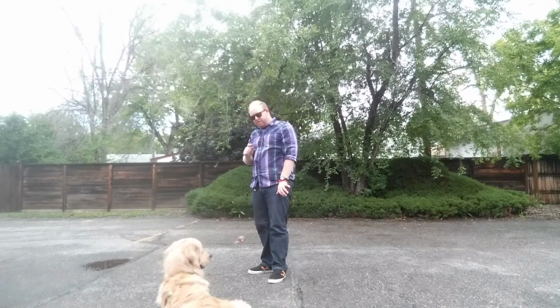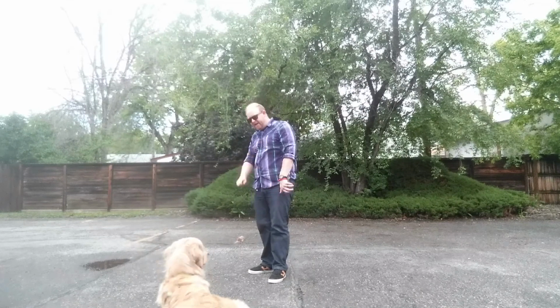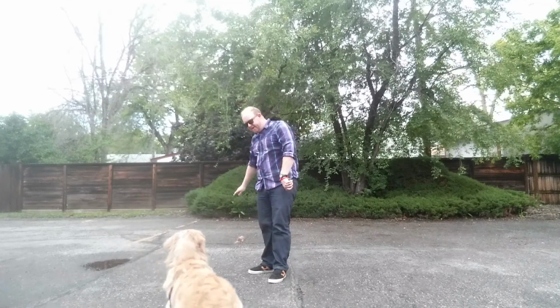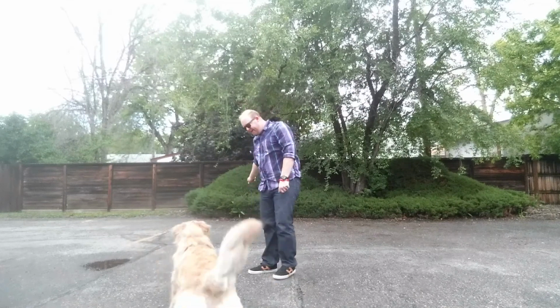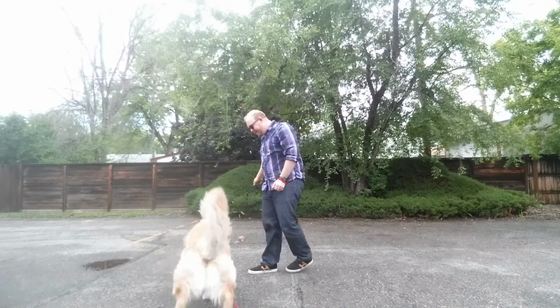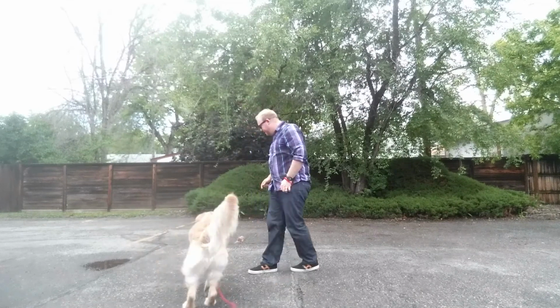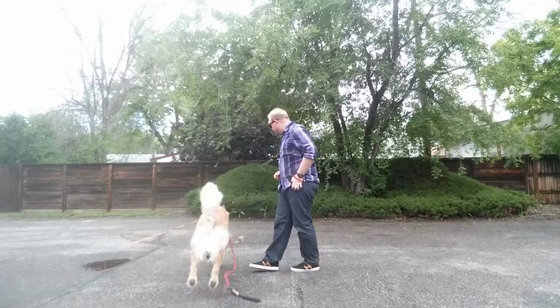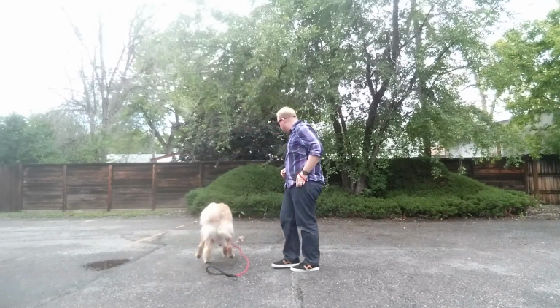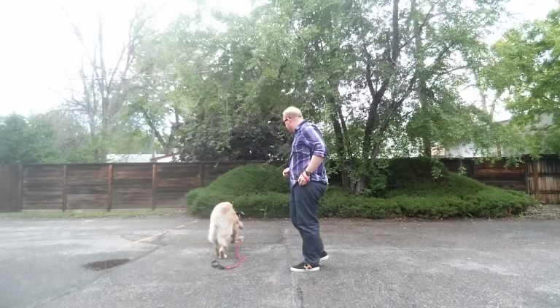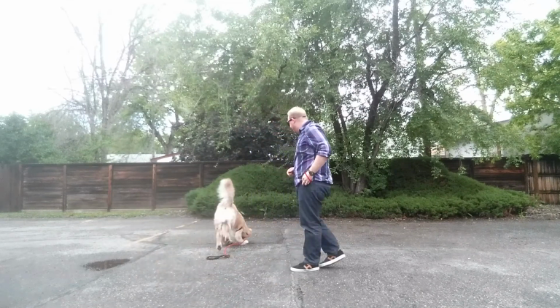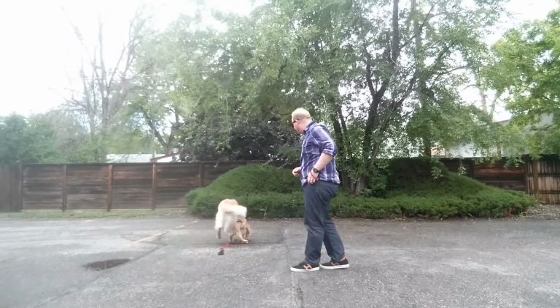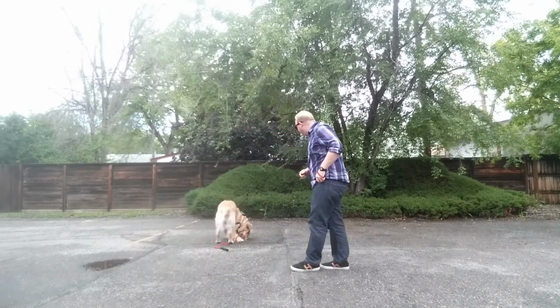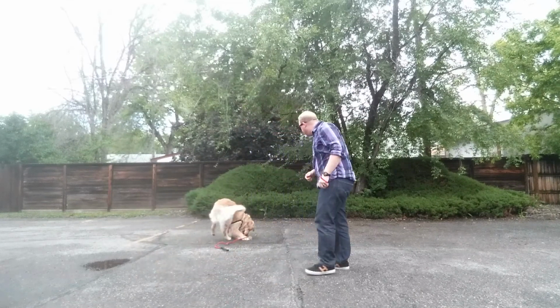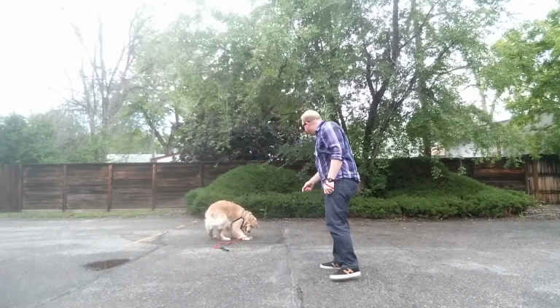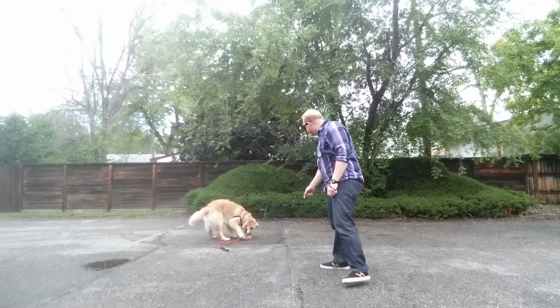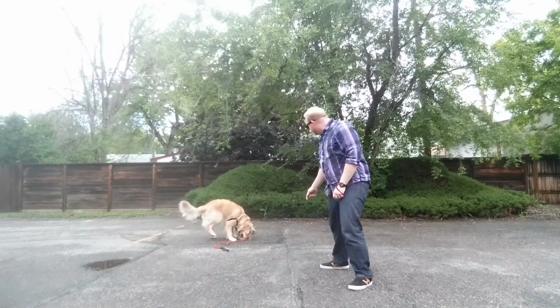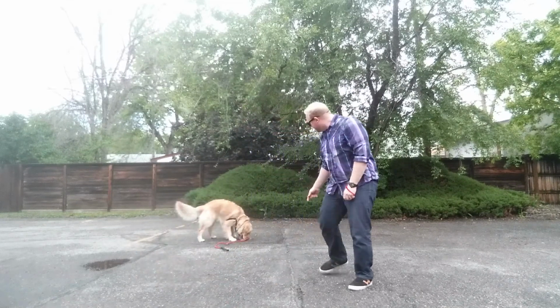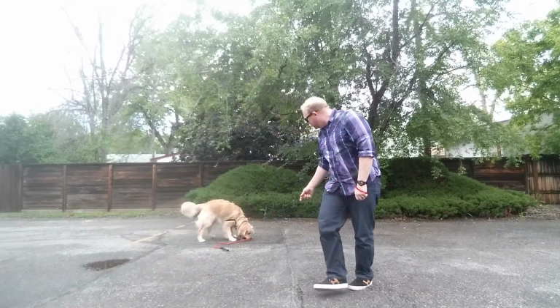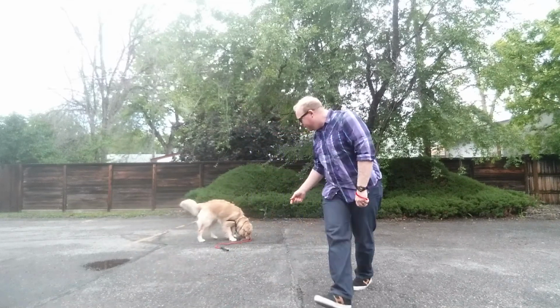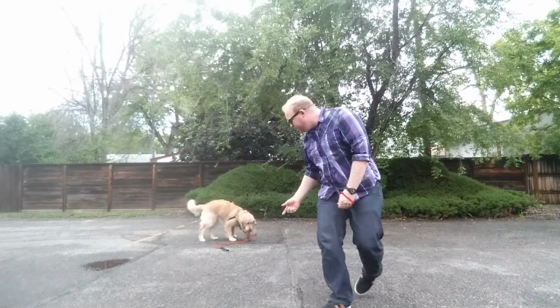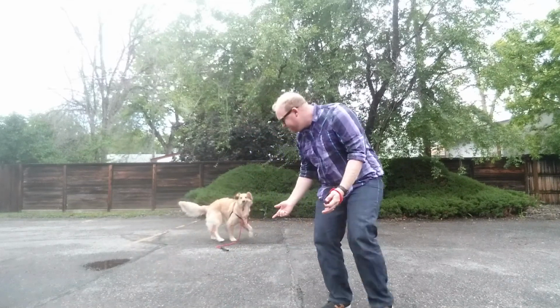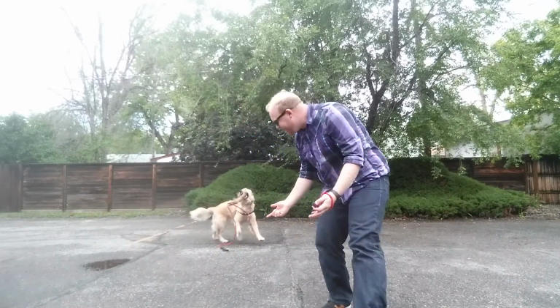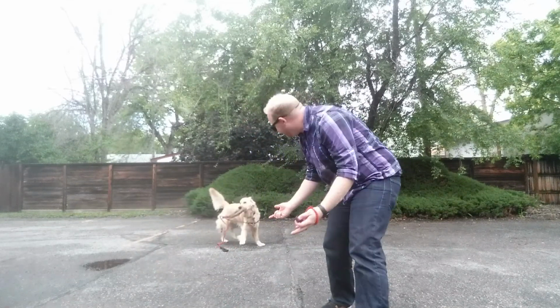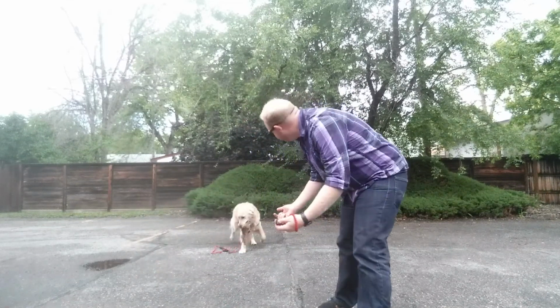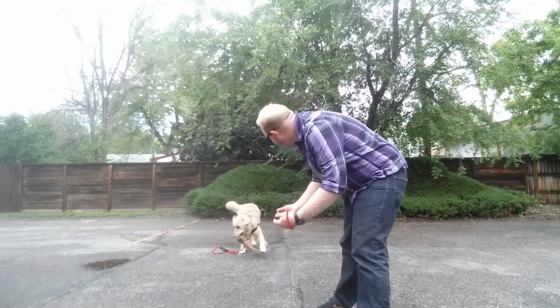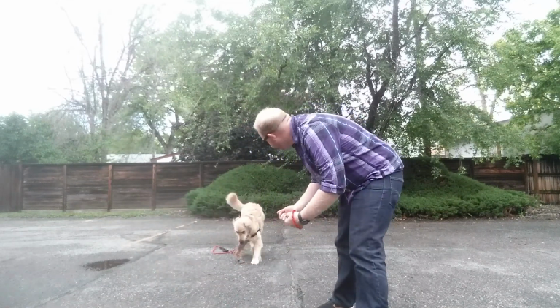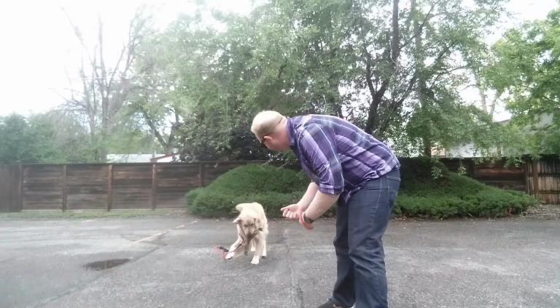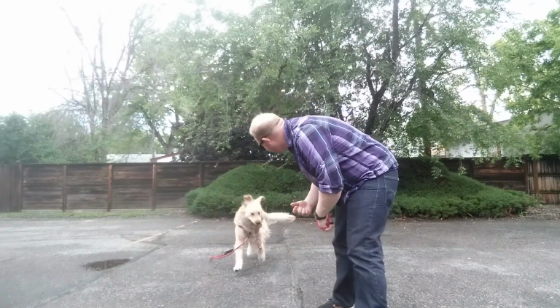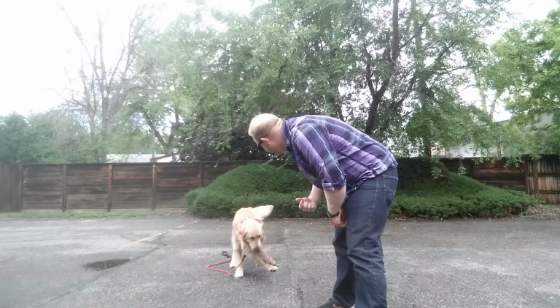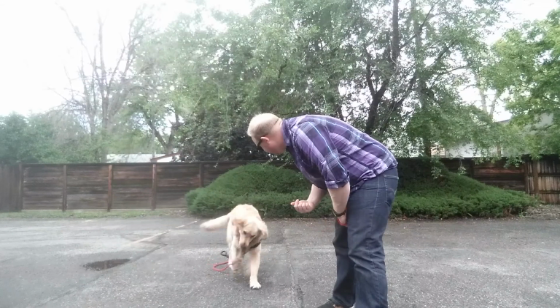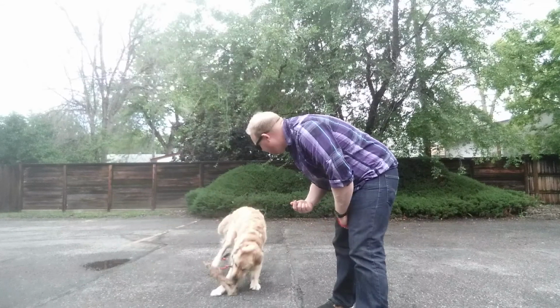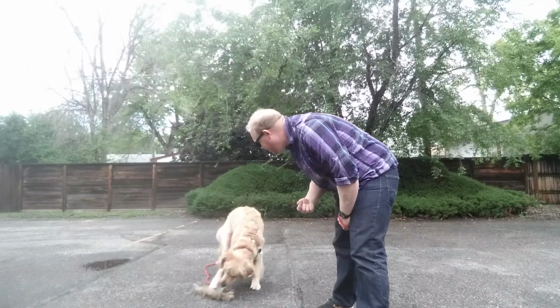Okay, get it? Good boy. Good. What'd you get? Bring it here. Good.